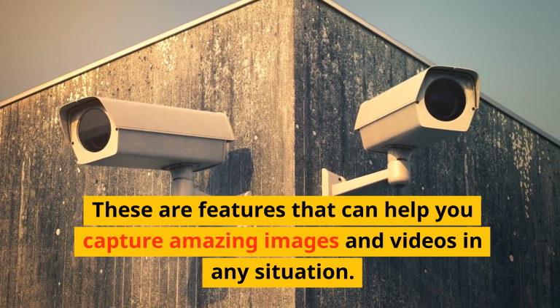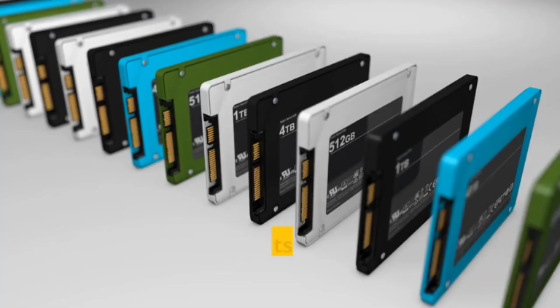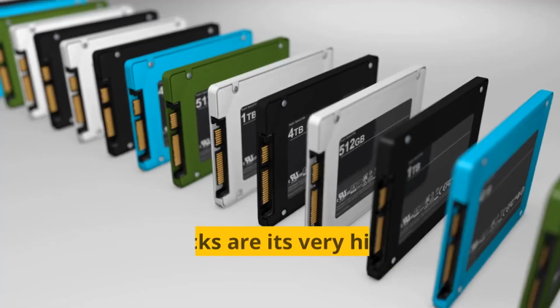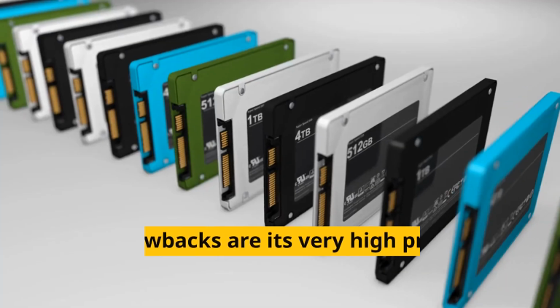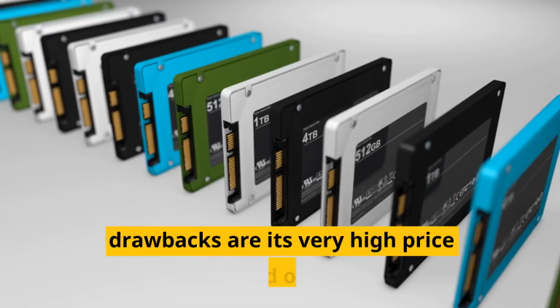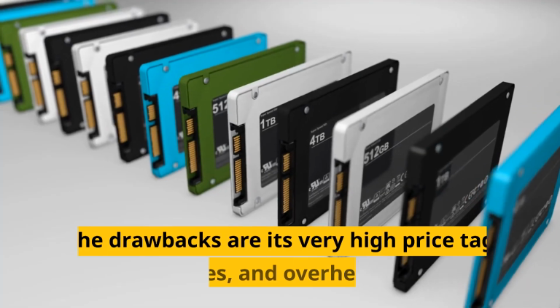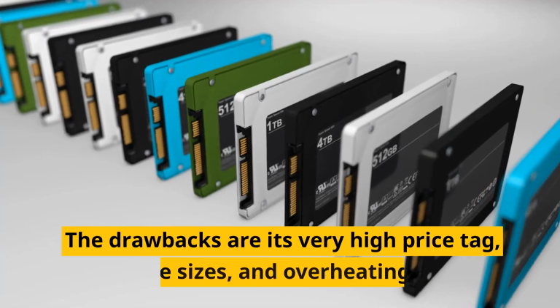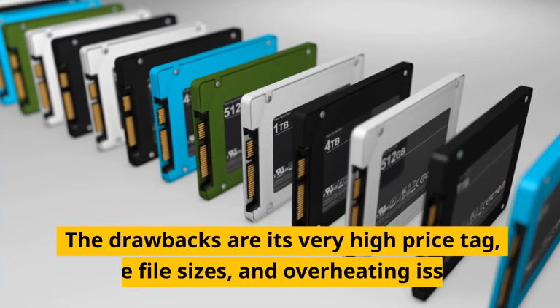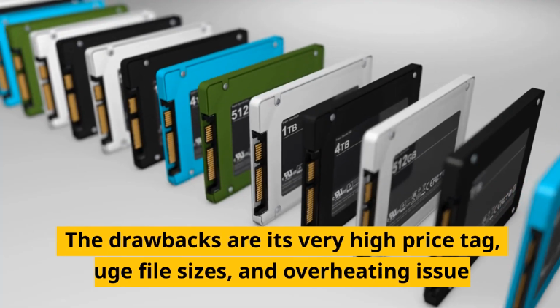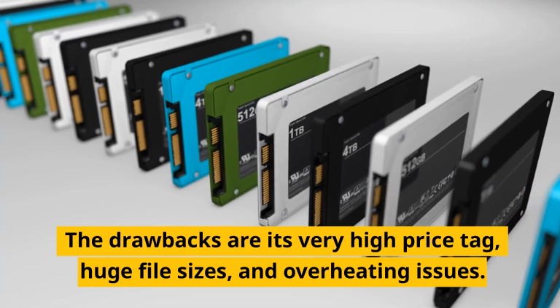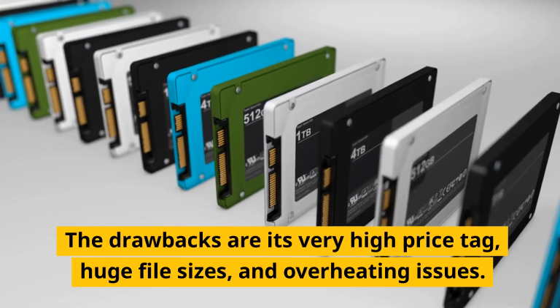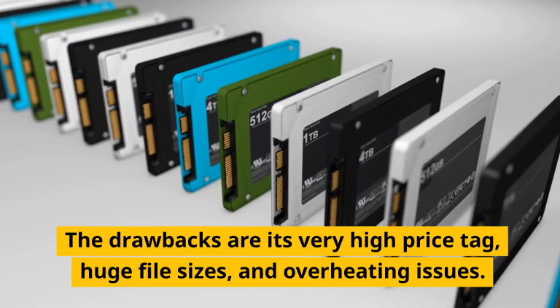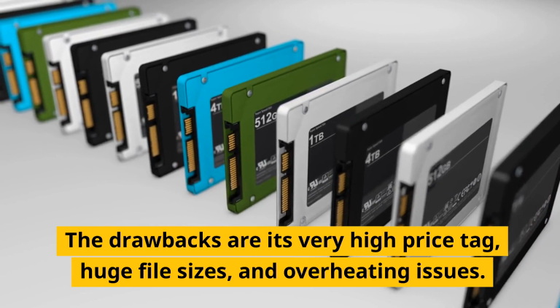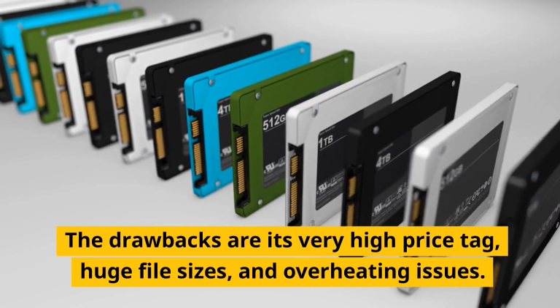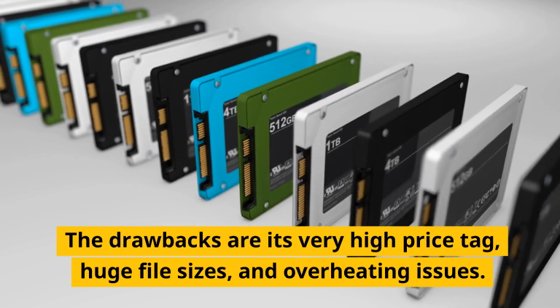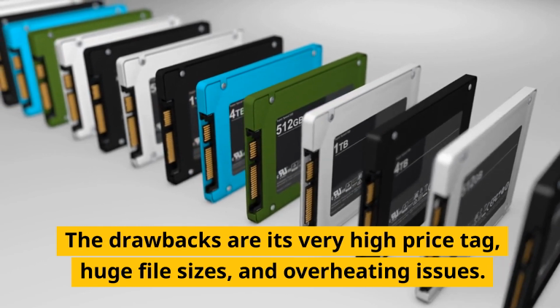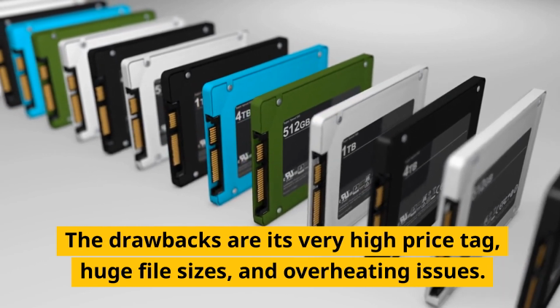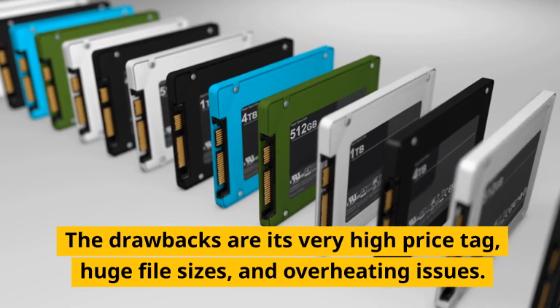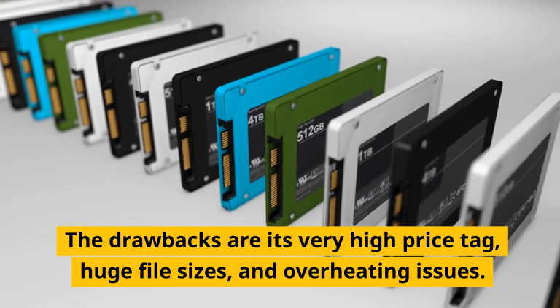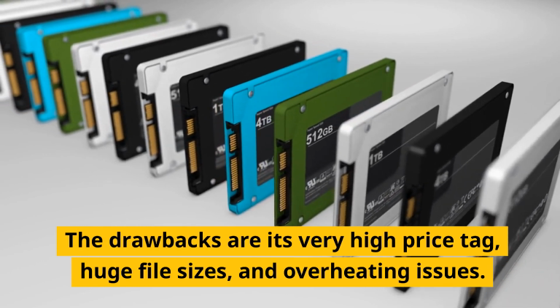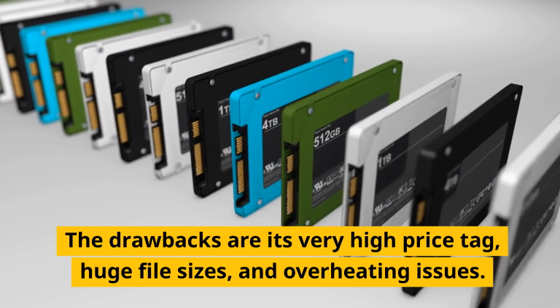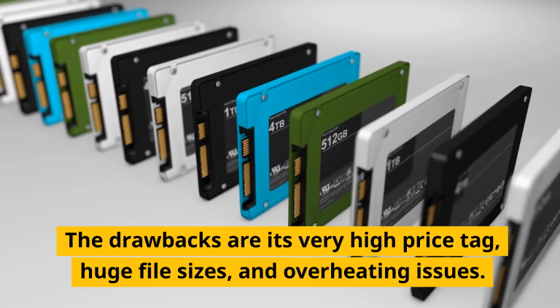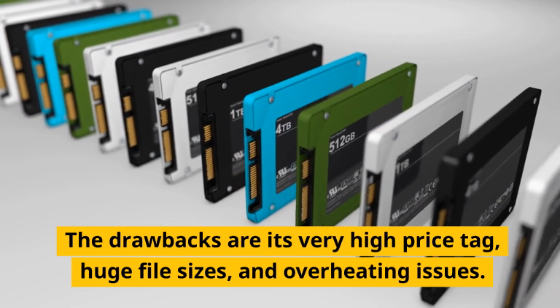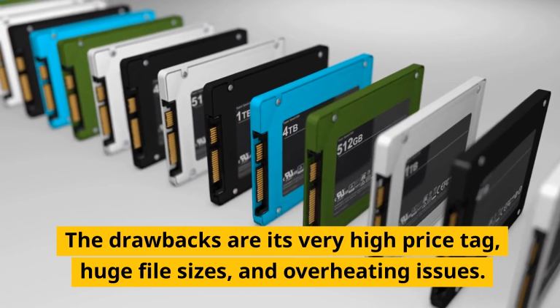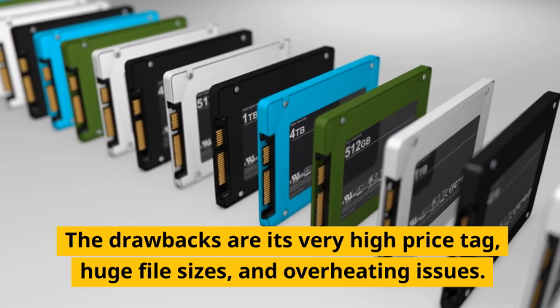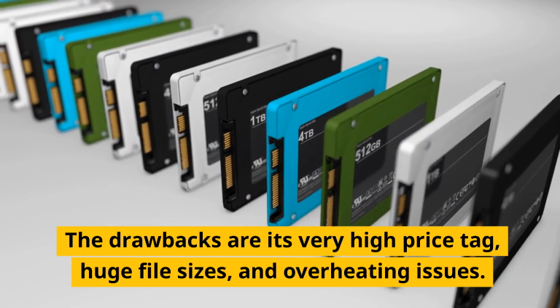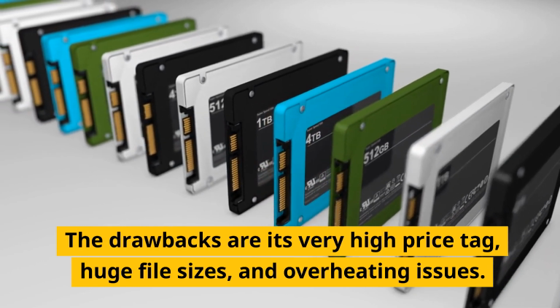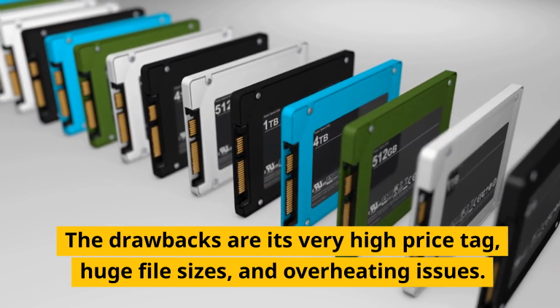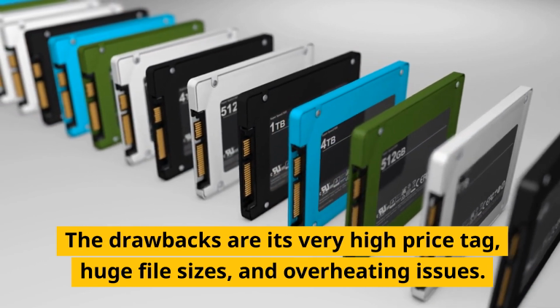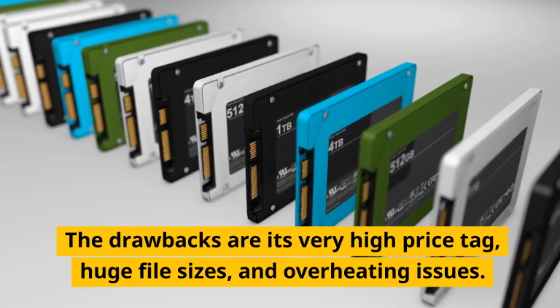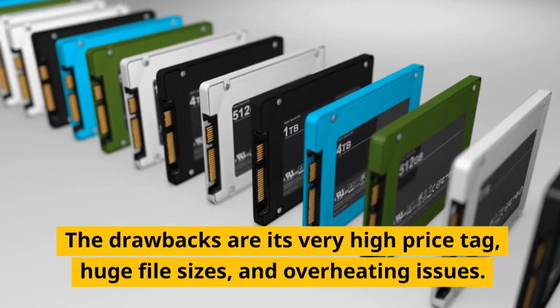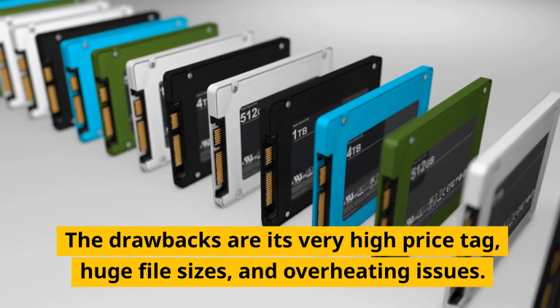The drawbacks are its very high price tag, huge file sizes, and overheating issues.